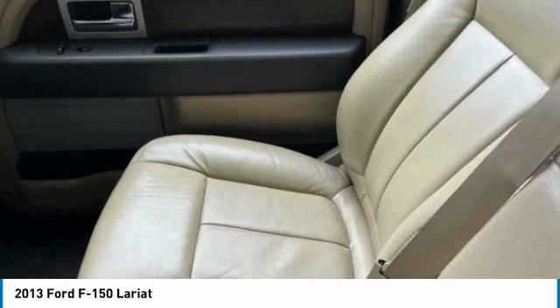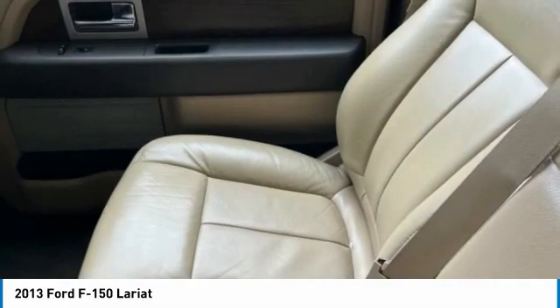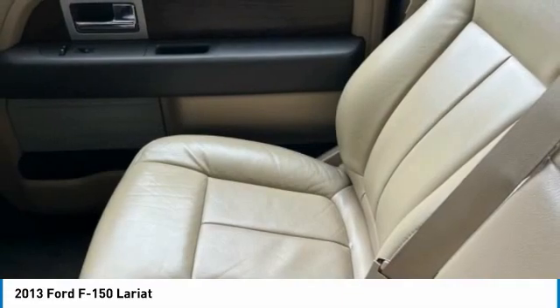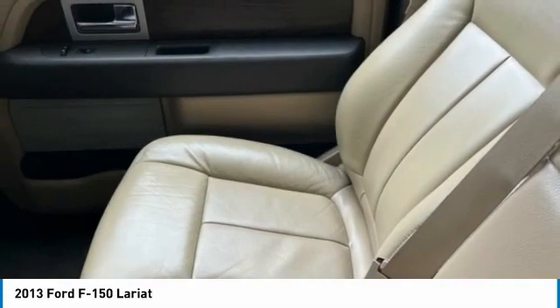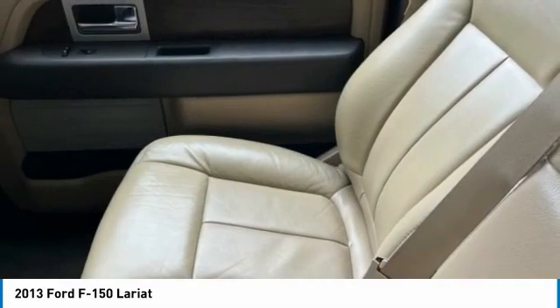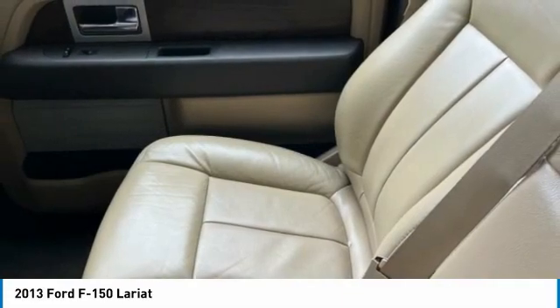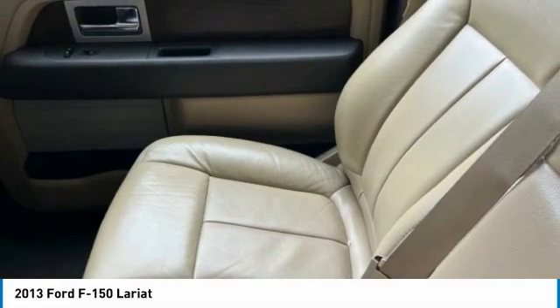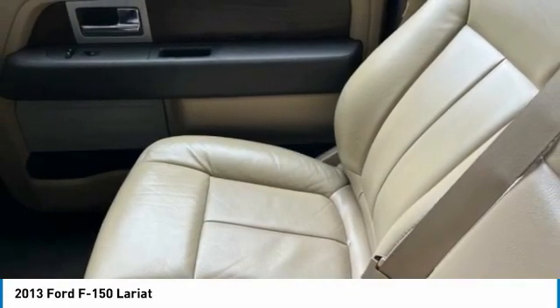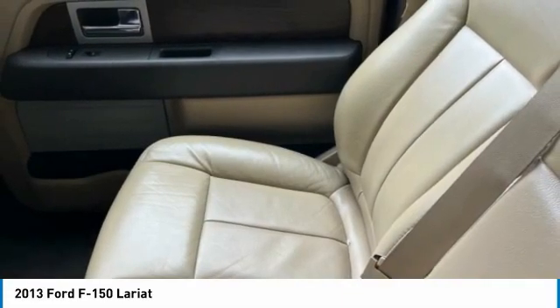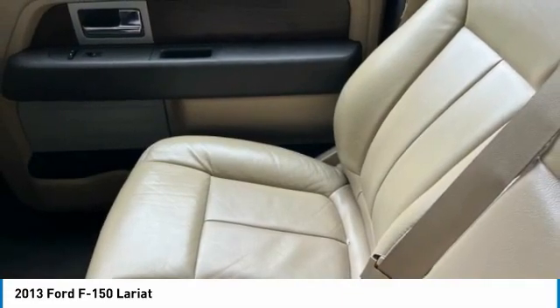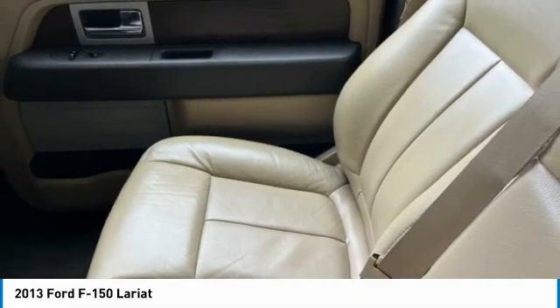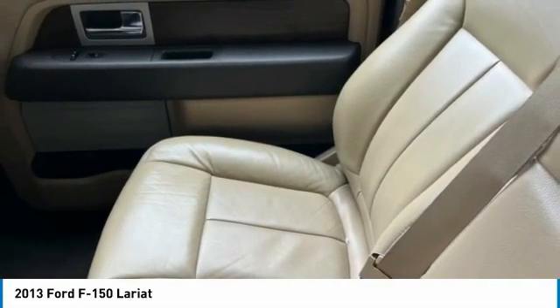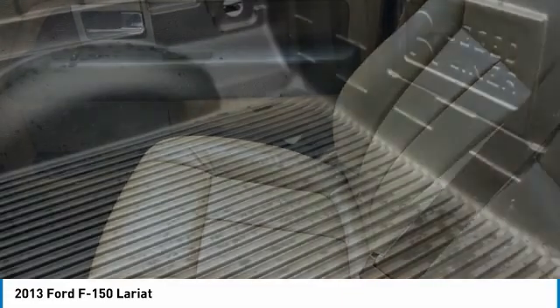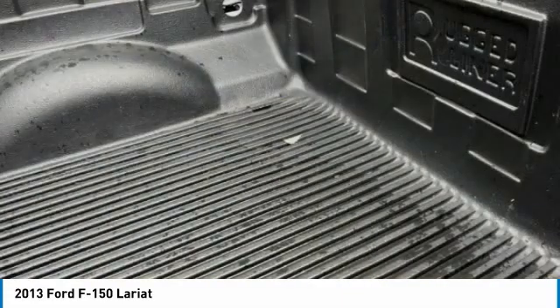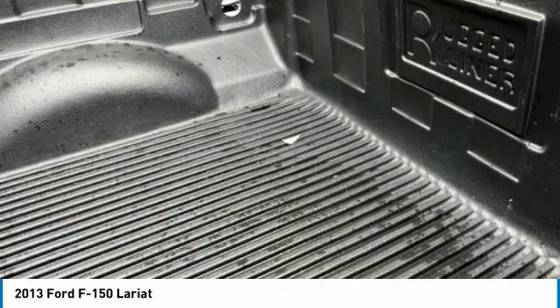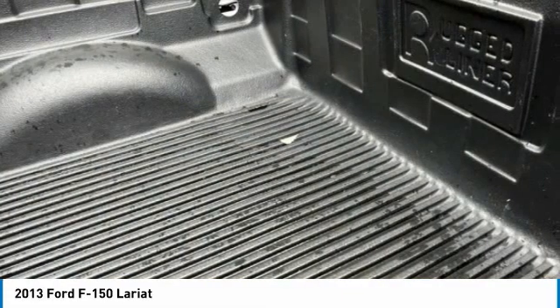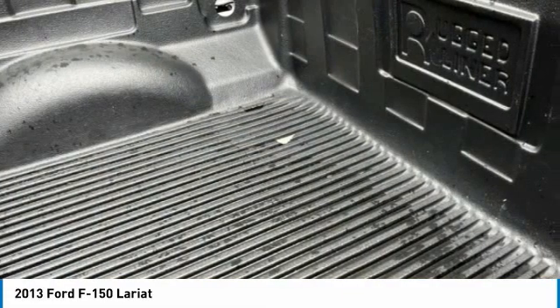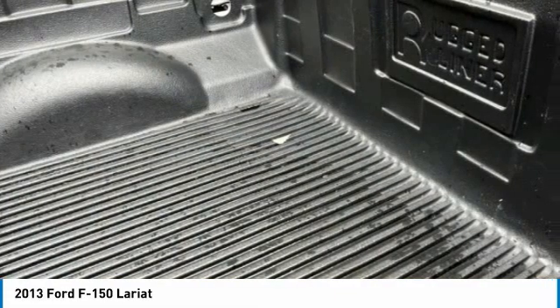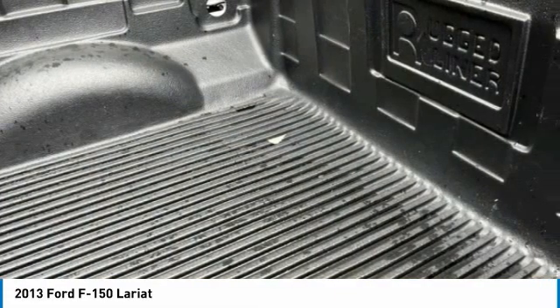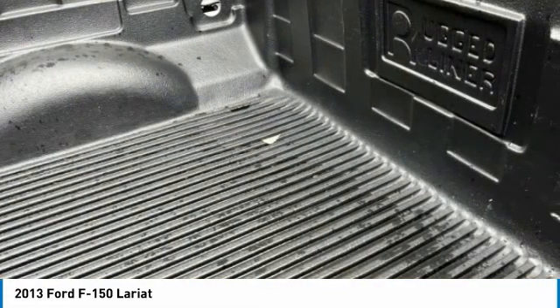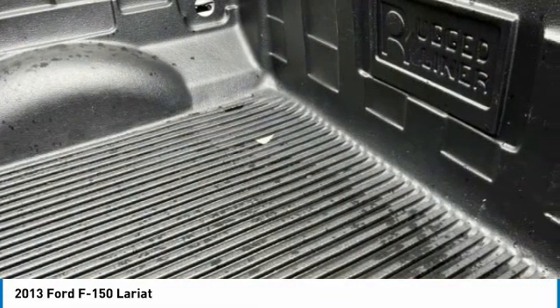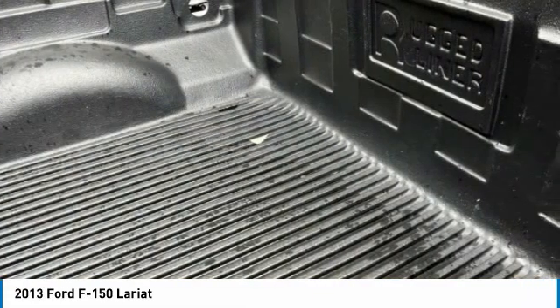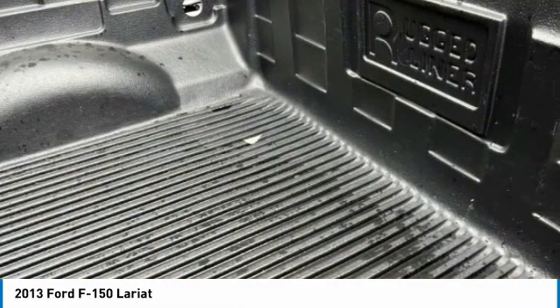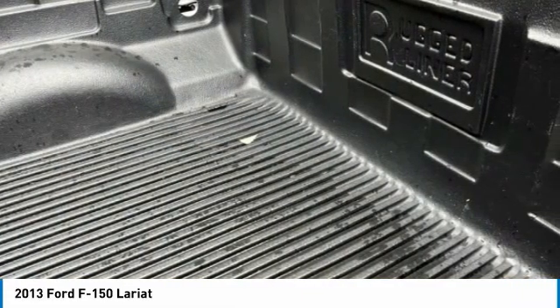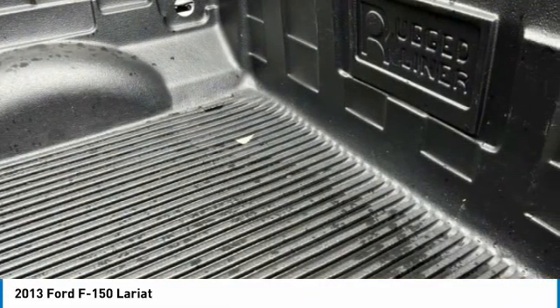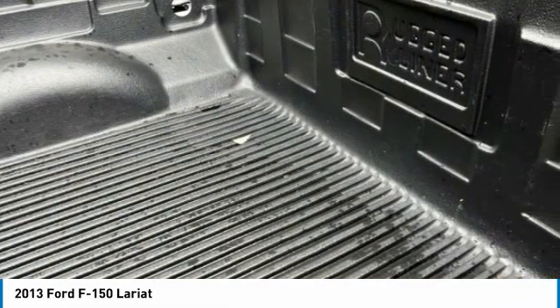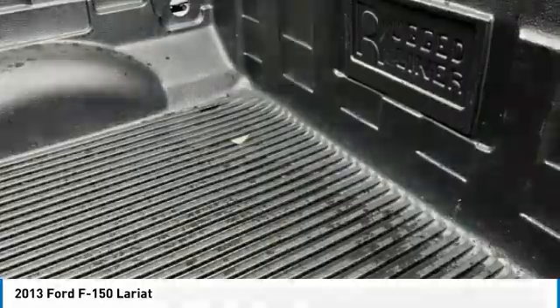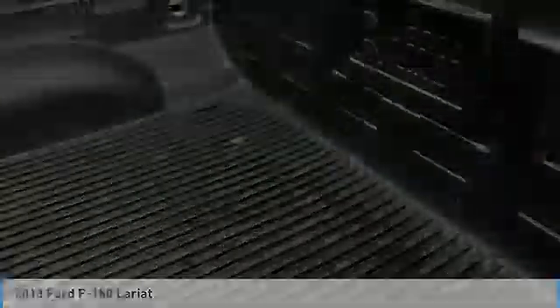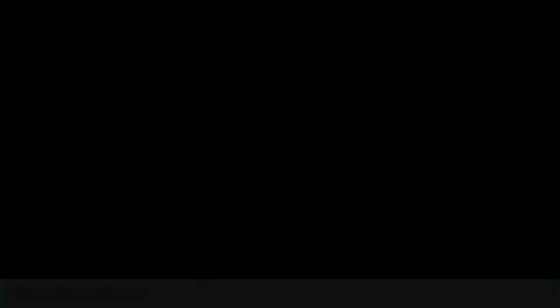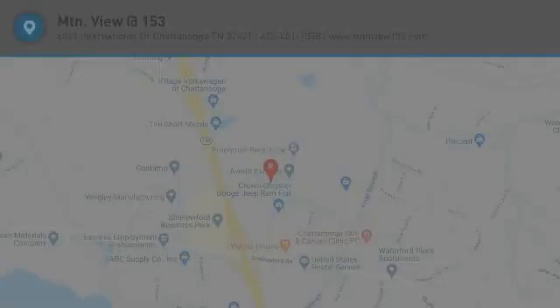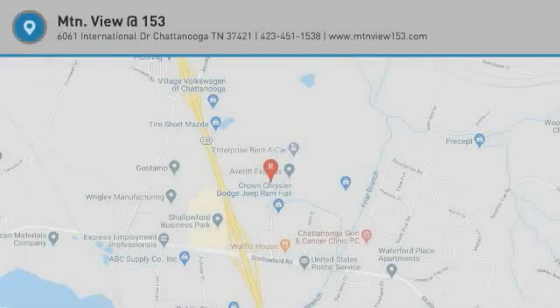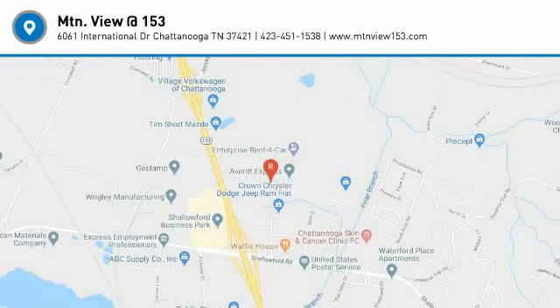Rear window defroster. If you like it online, you'll love it in your driveway. Take it for a spin today.